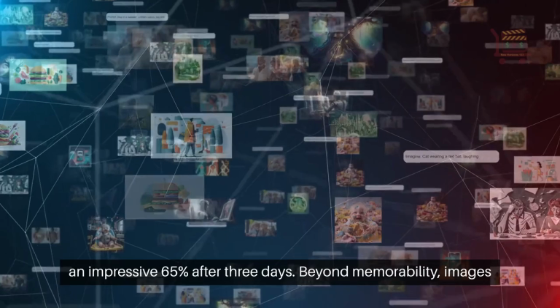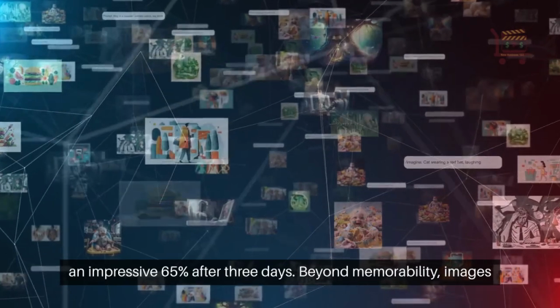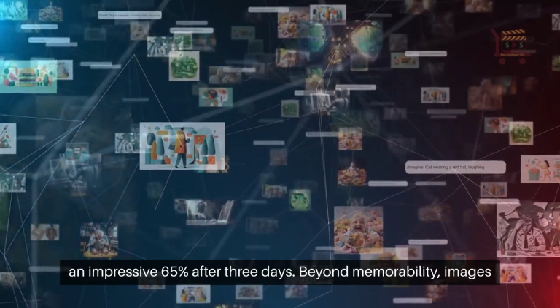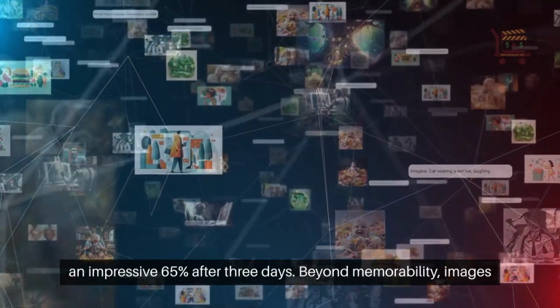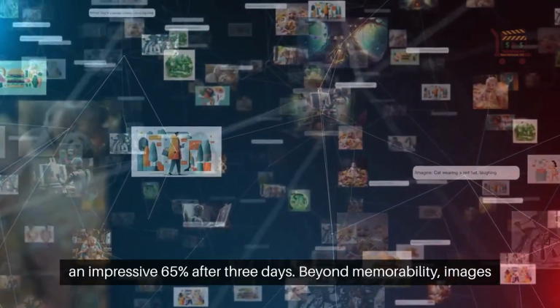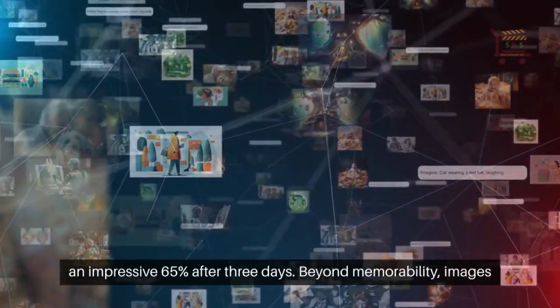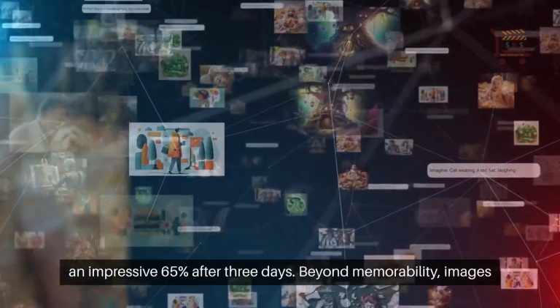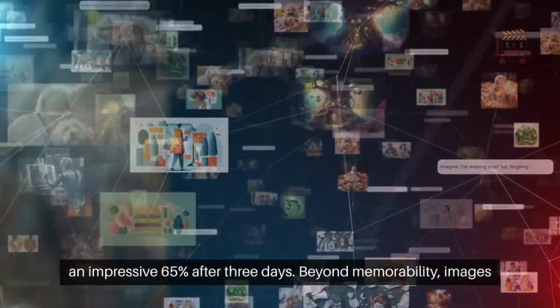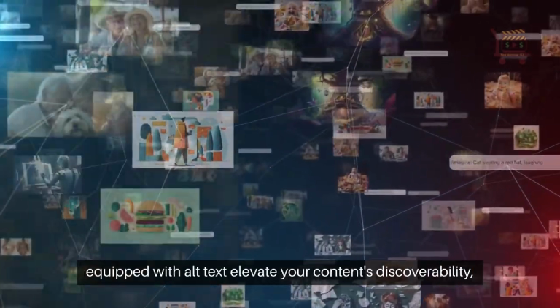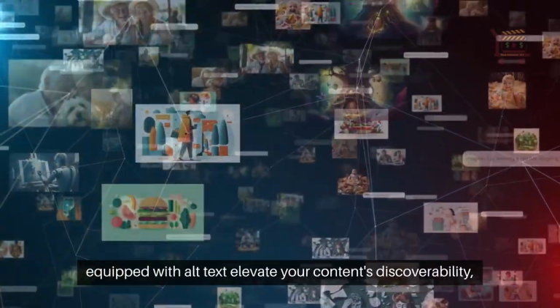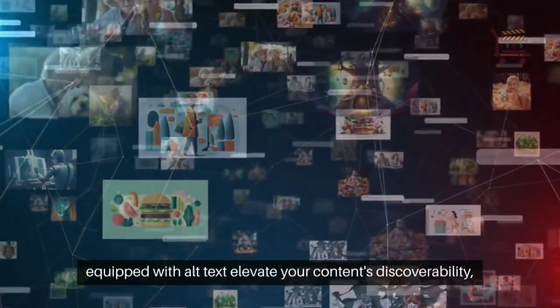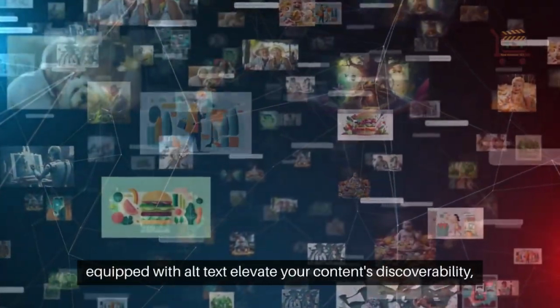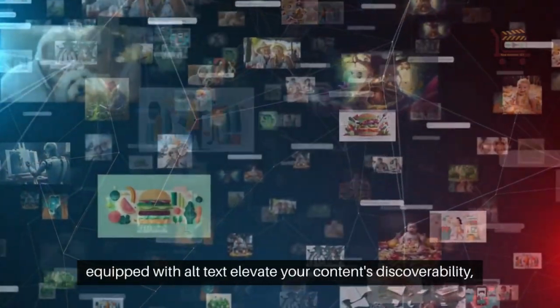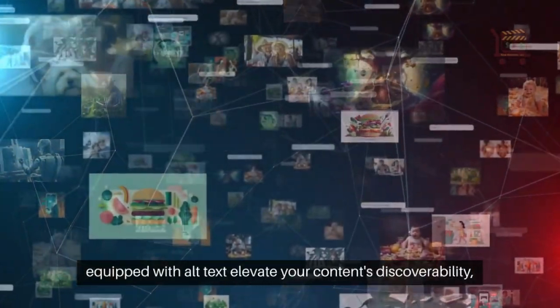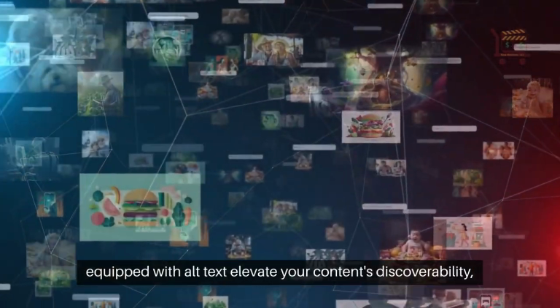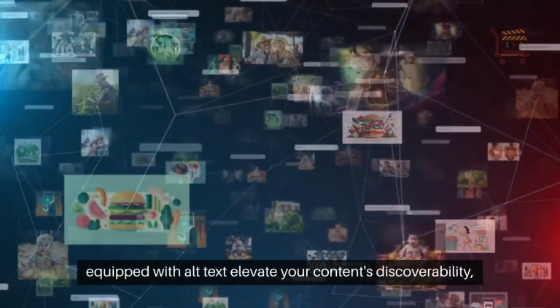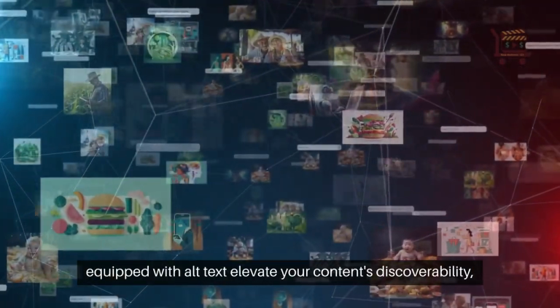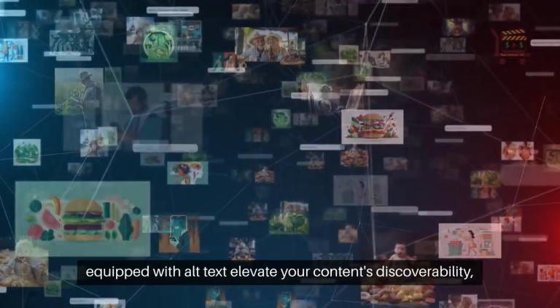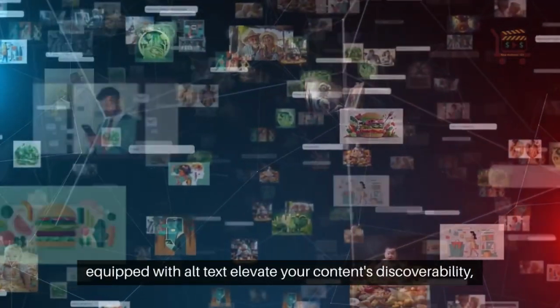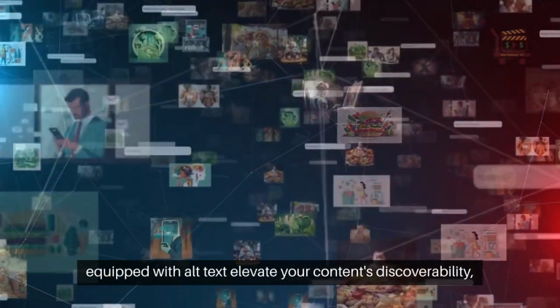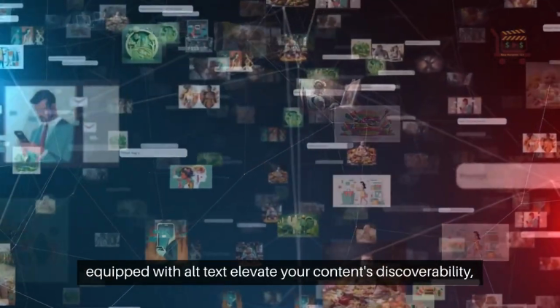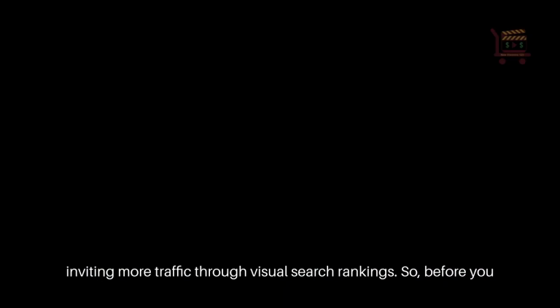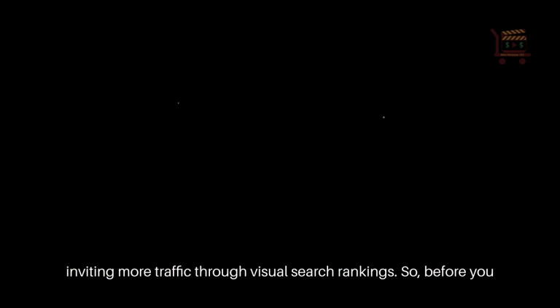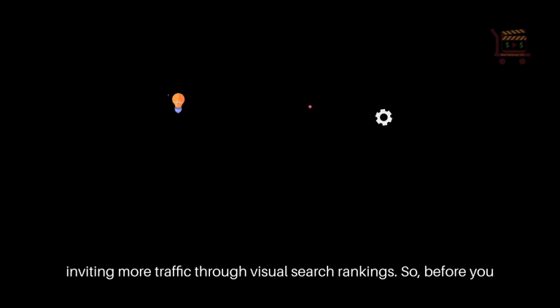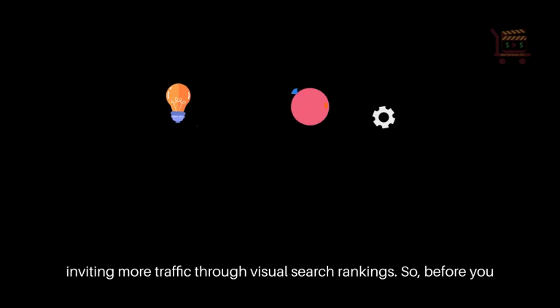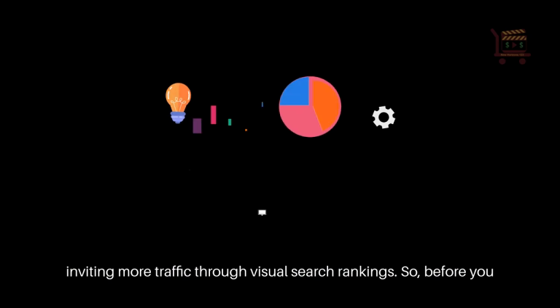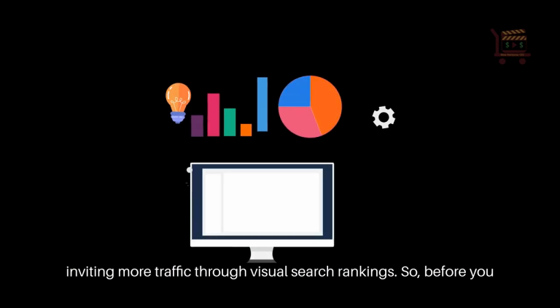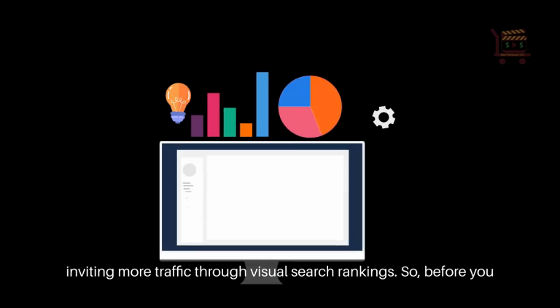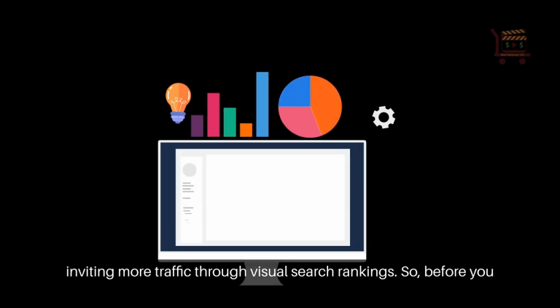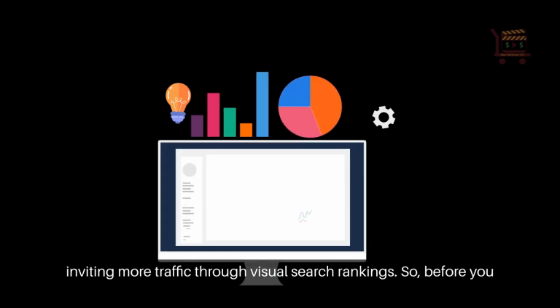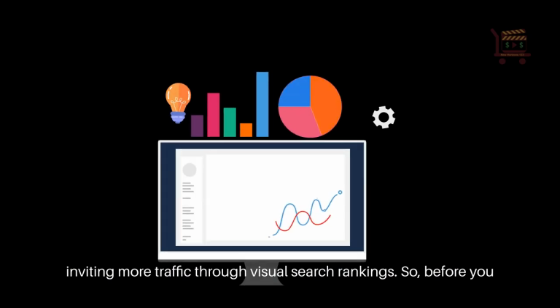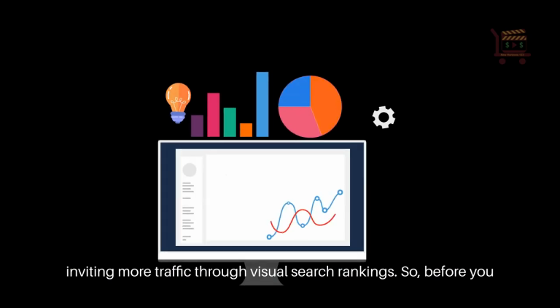Beyond memorability, images equipped with alt text elevate your content's discoverability, inviting more traffic through visual search rankings.